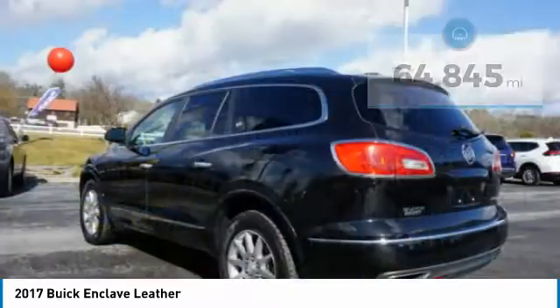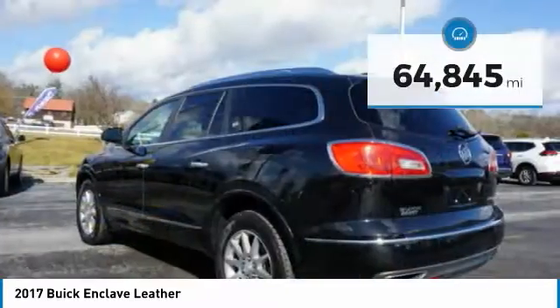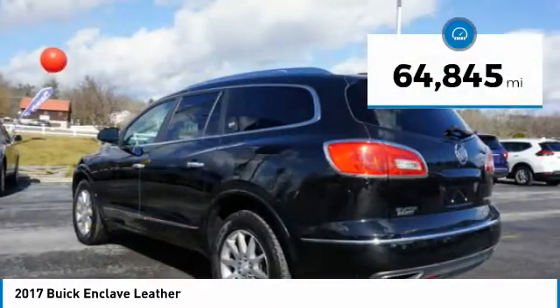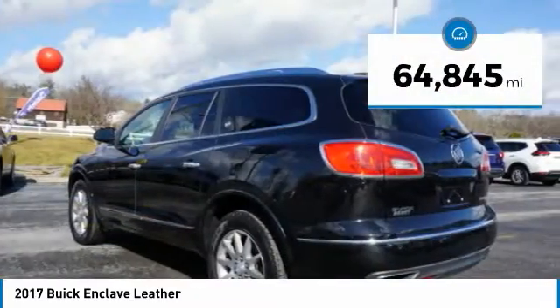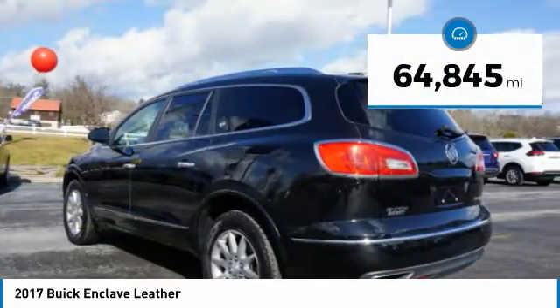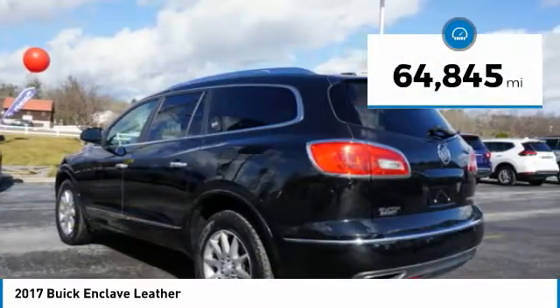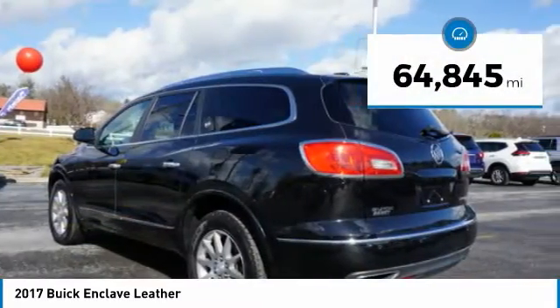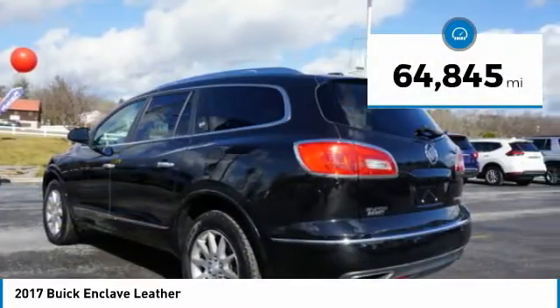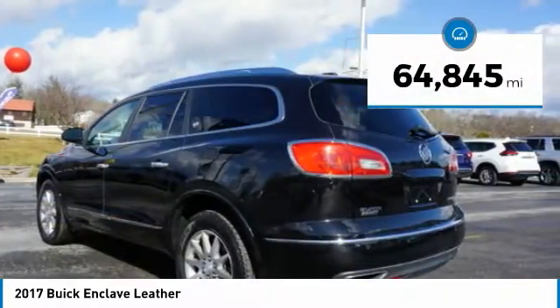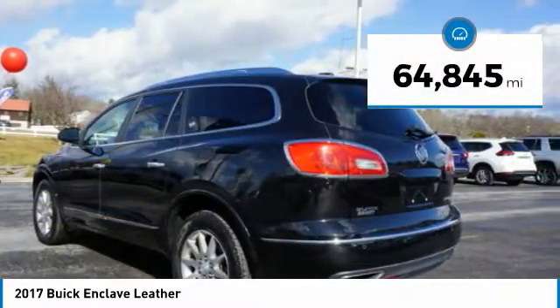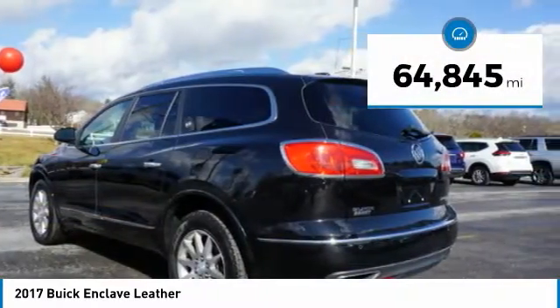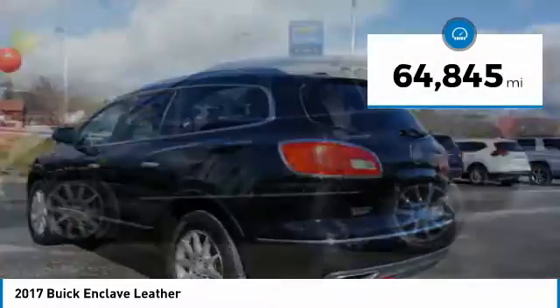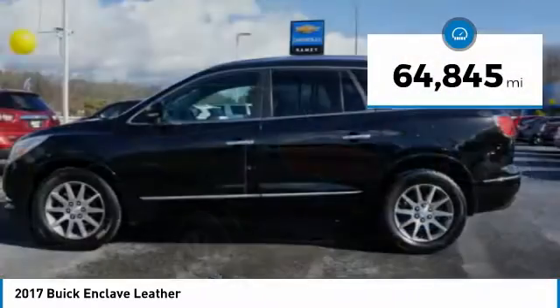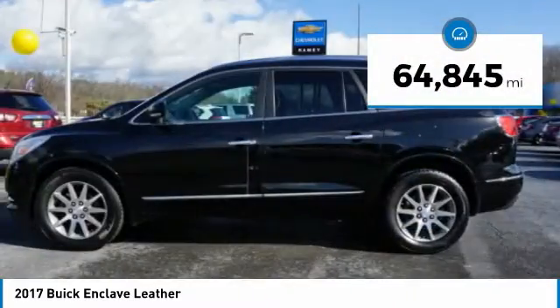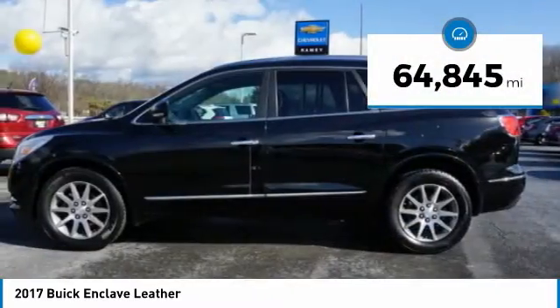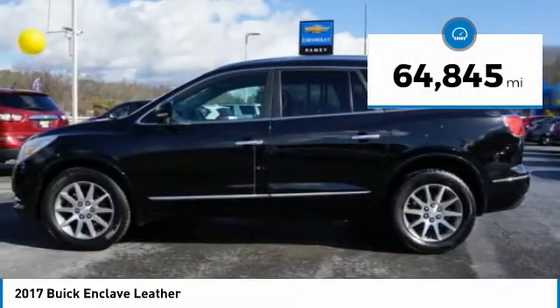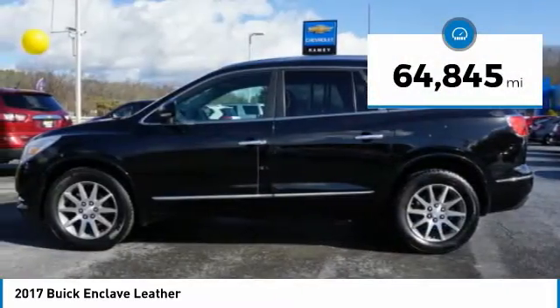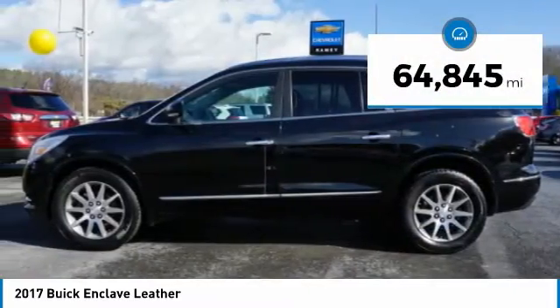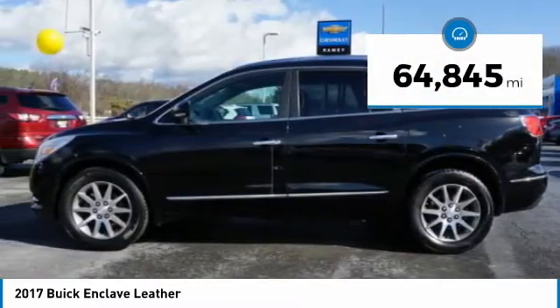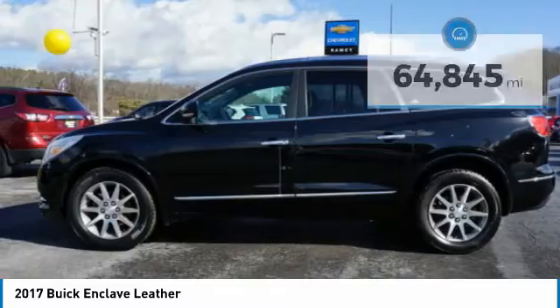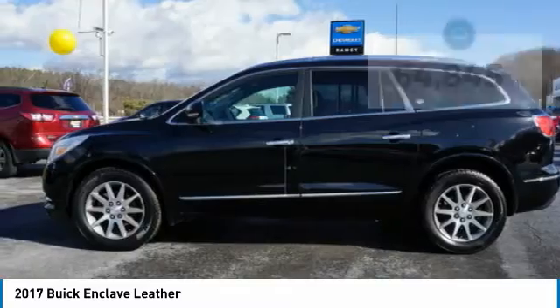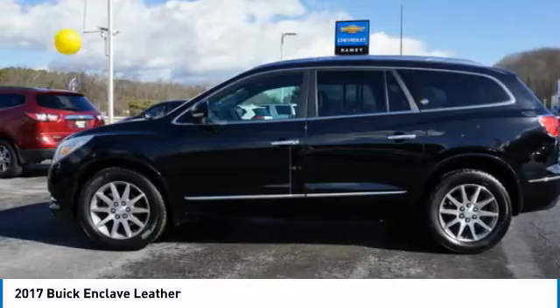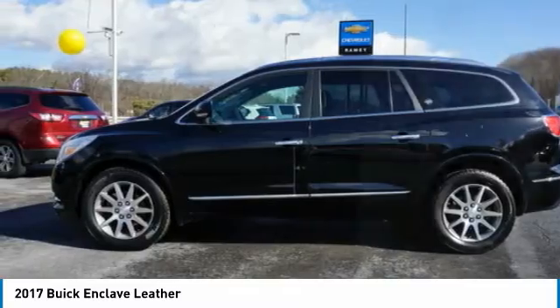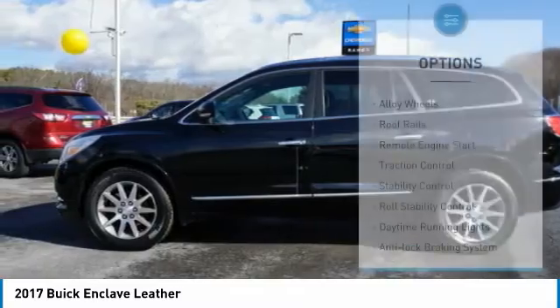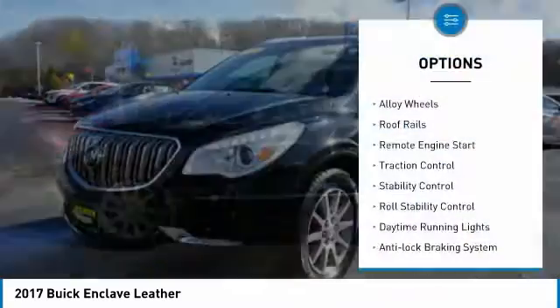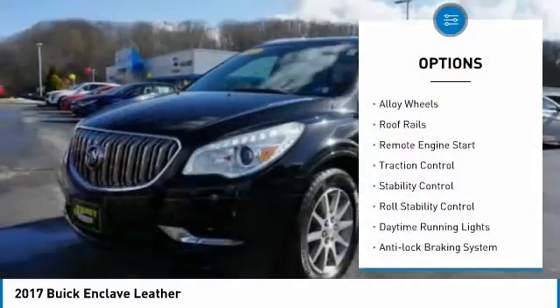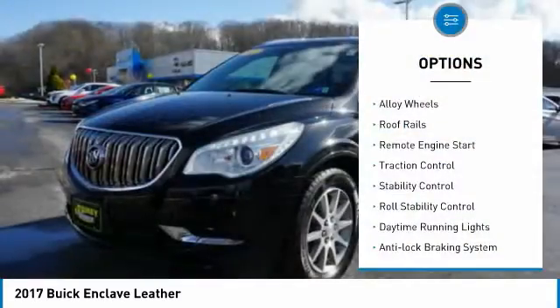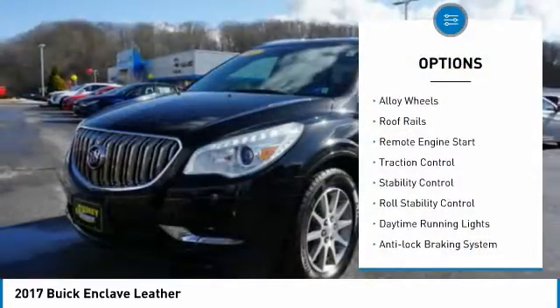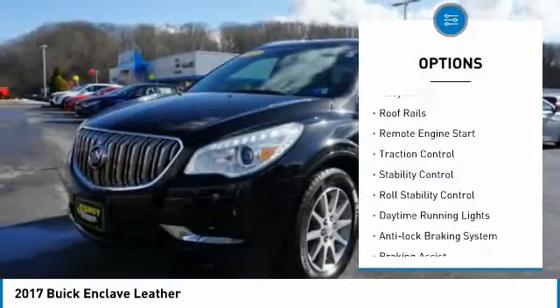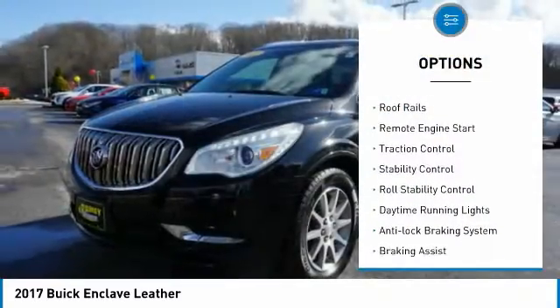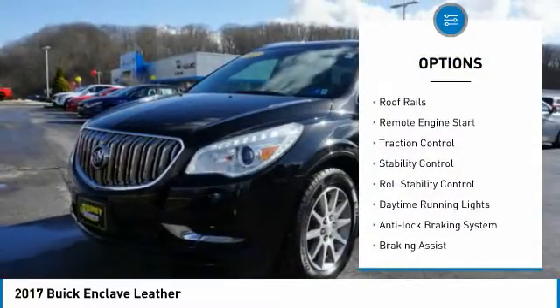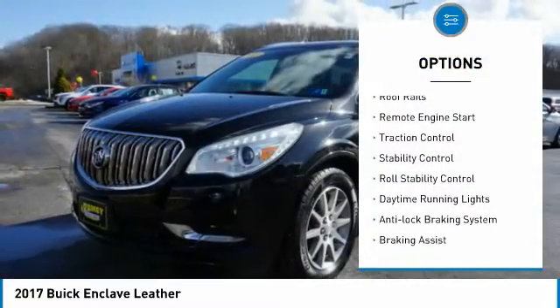This vehicle has less than 65,000 miles. Here are some of this vehicle's great options: alloy wheels, roof rails,